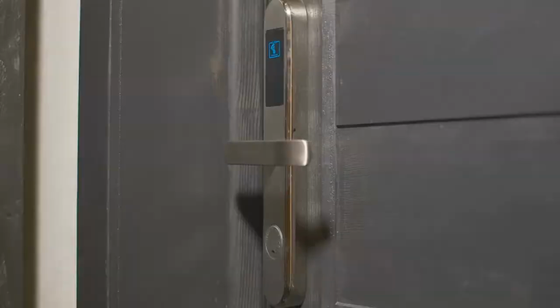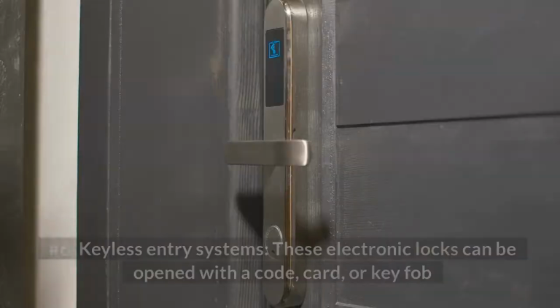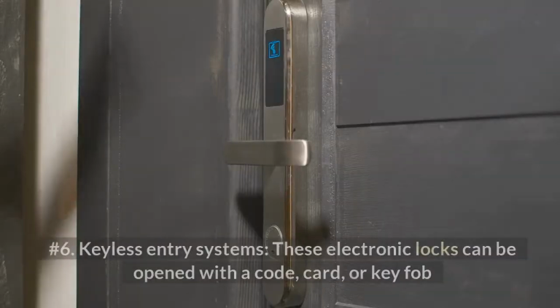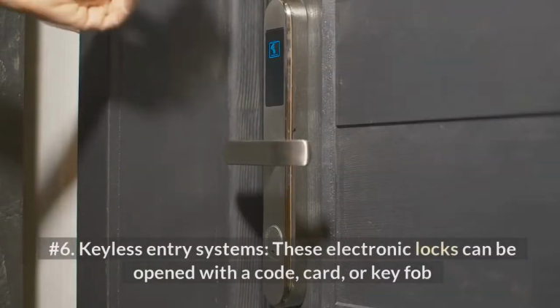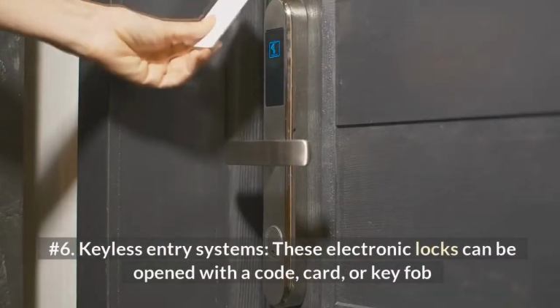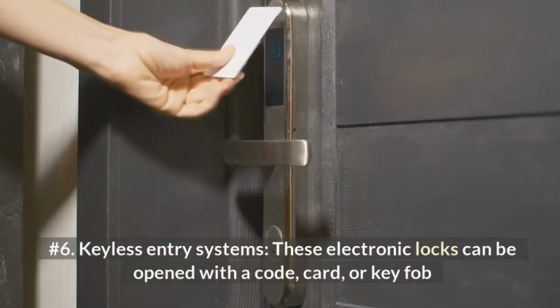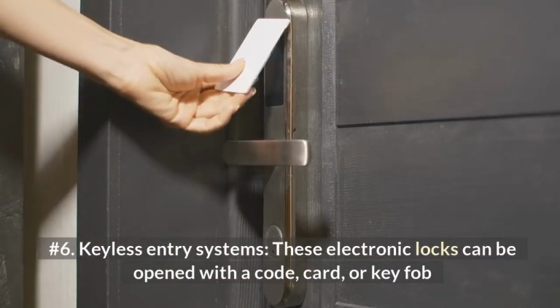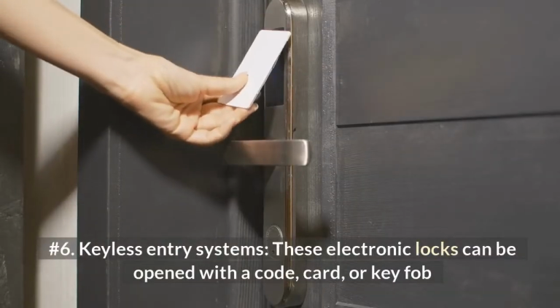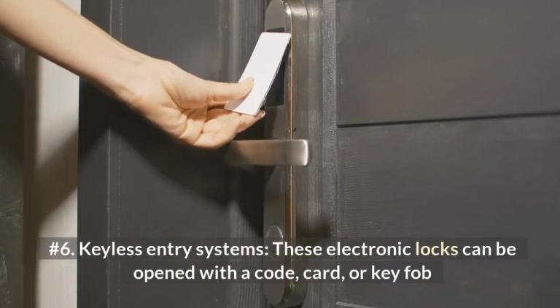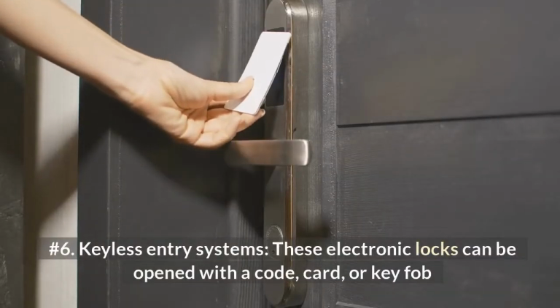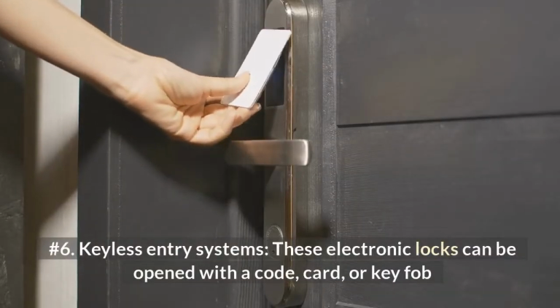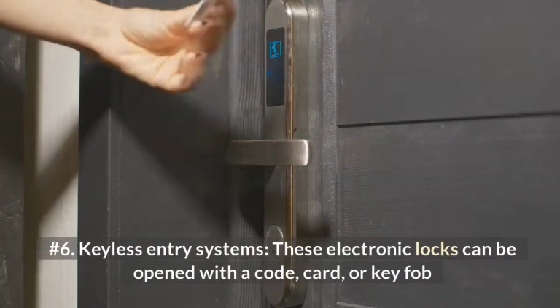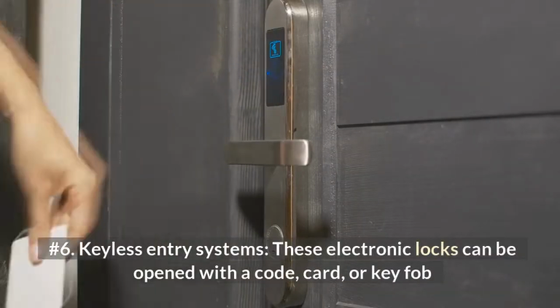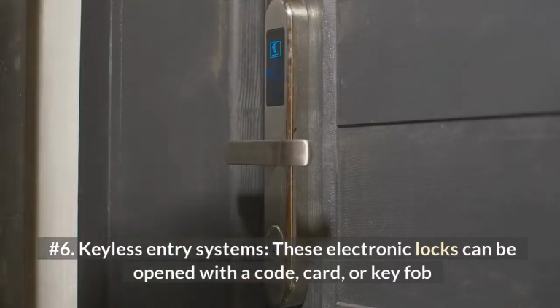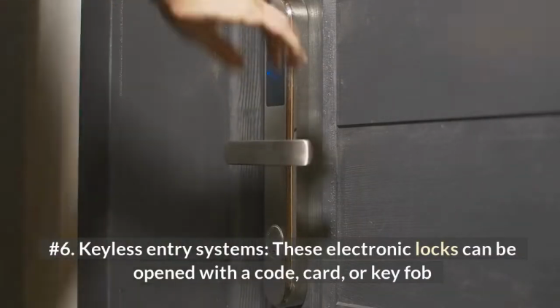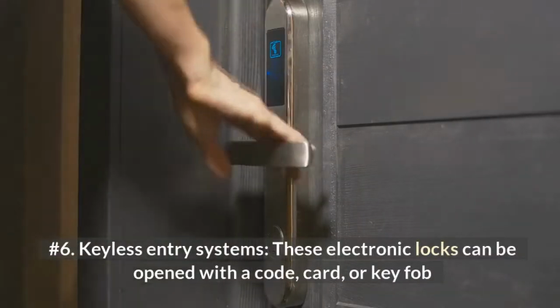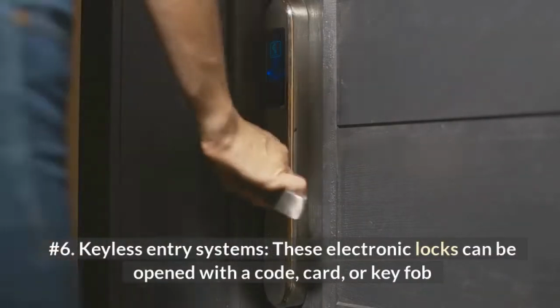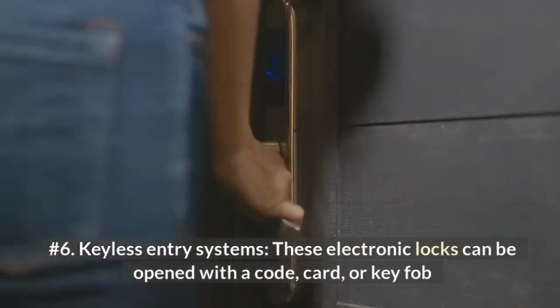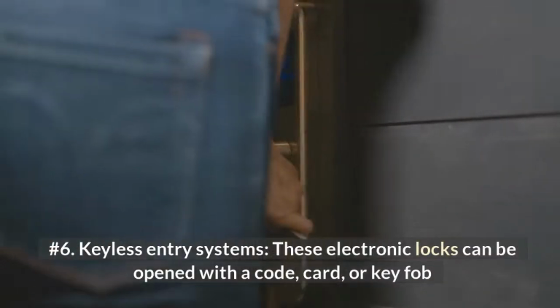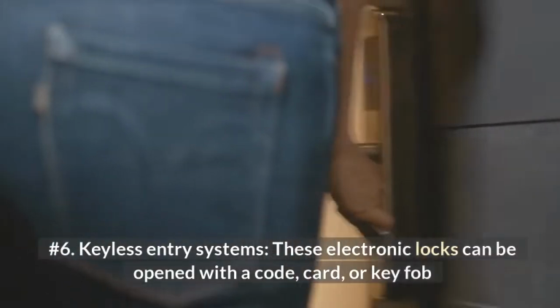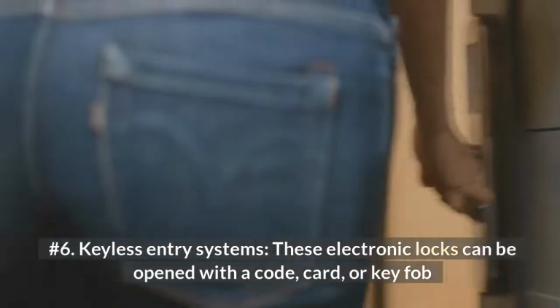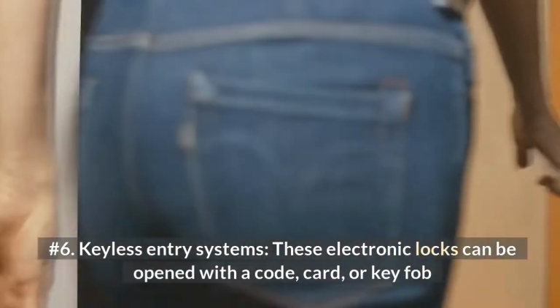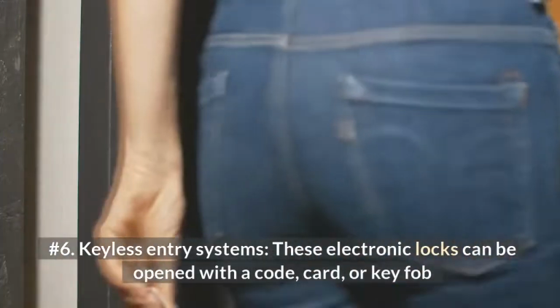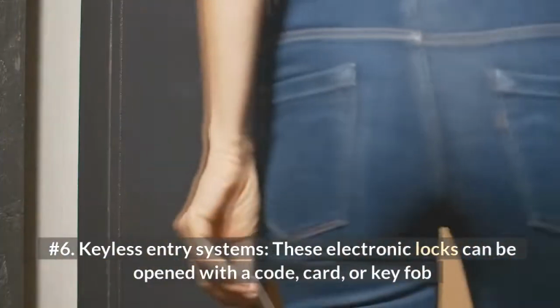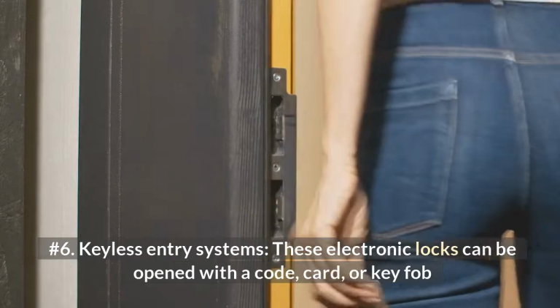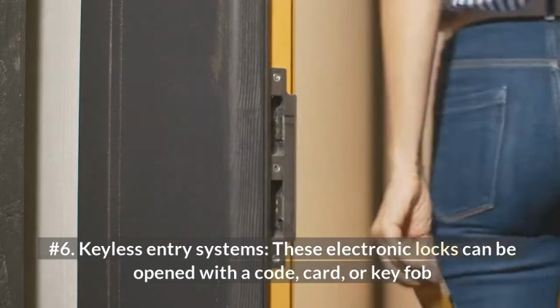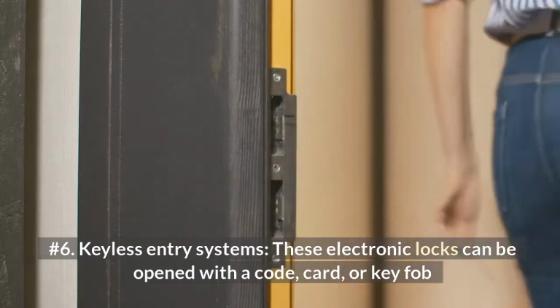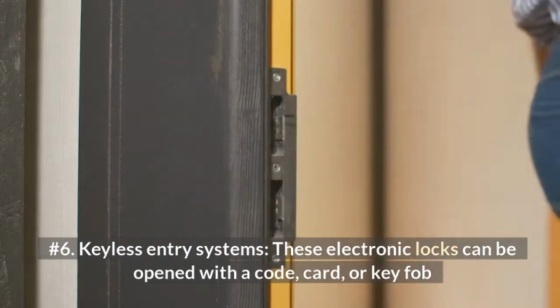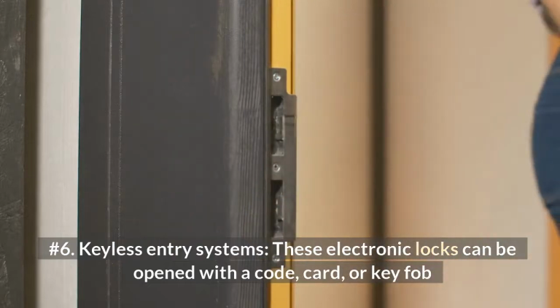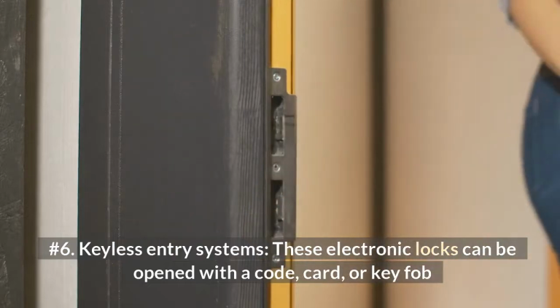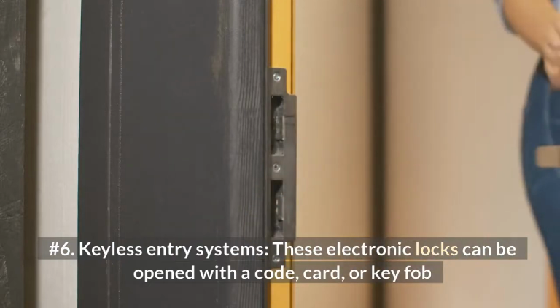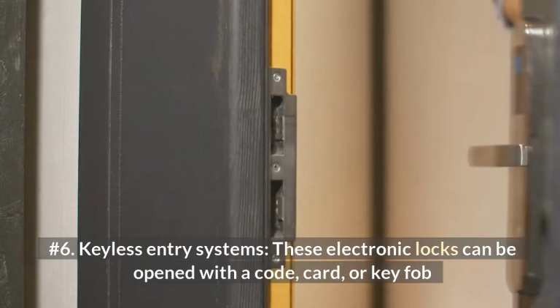Number 6: Keyless Entry Systems. These electronic locks can be opened with a code, card, or key fob.